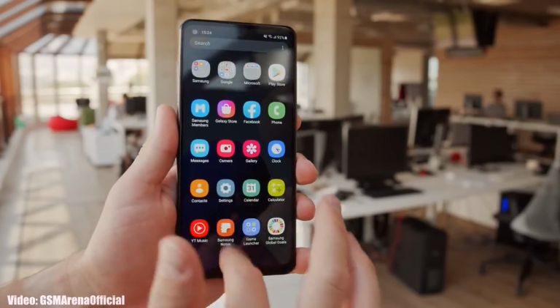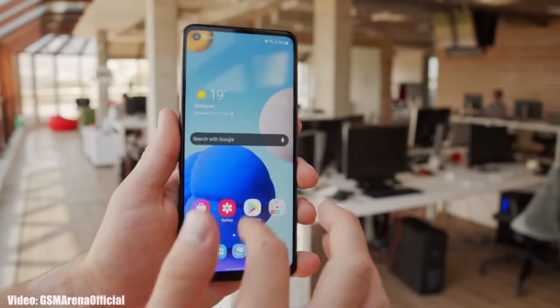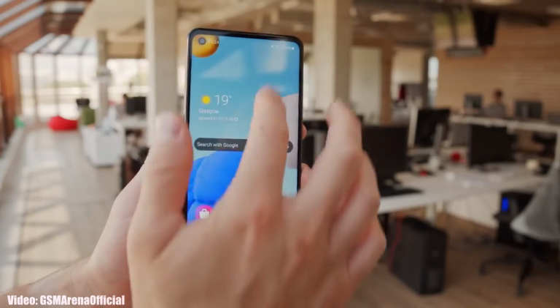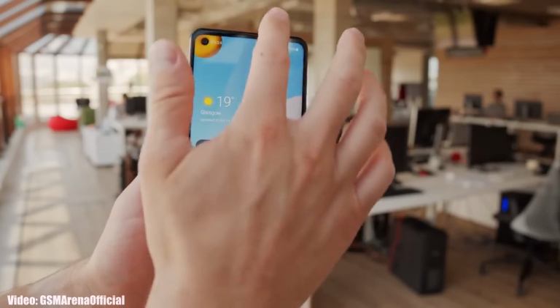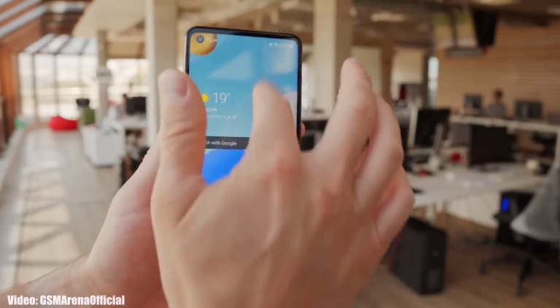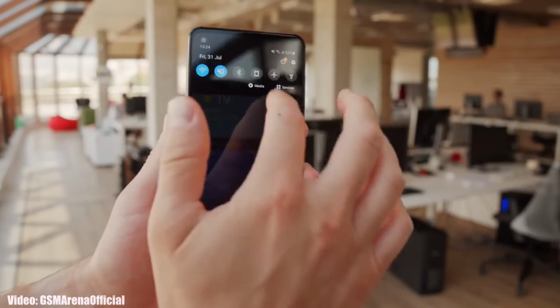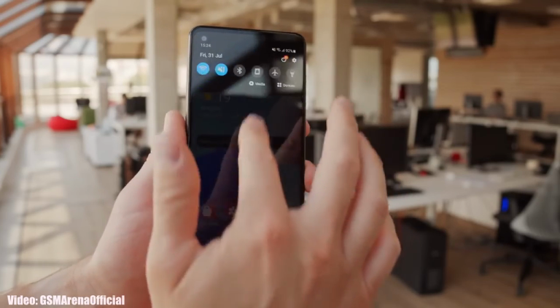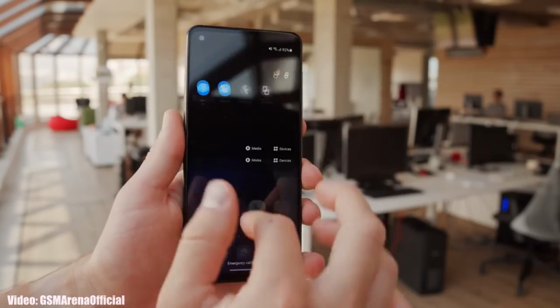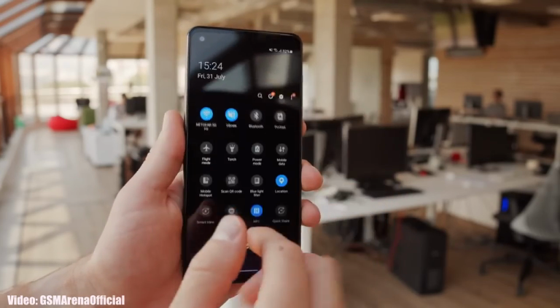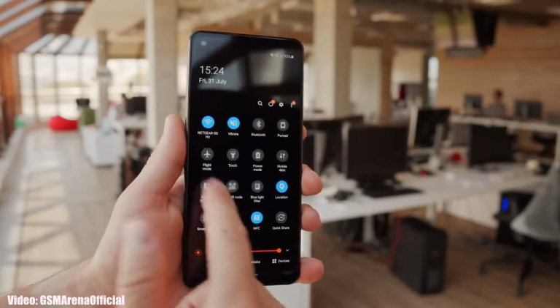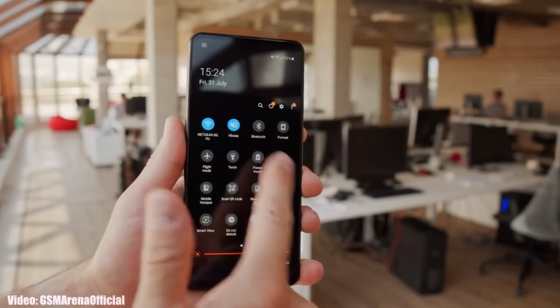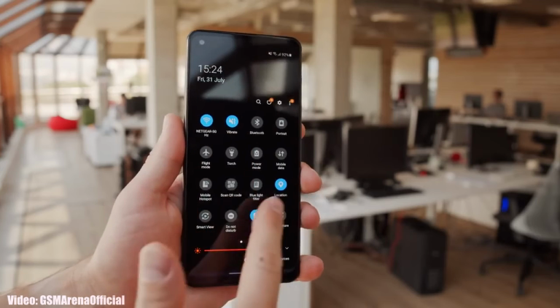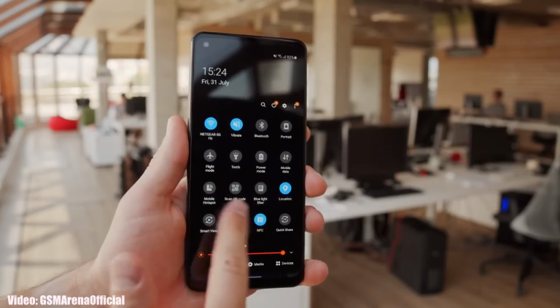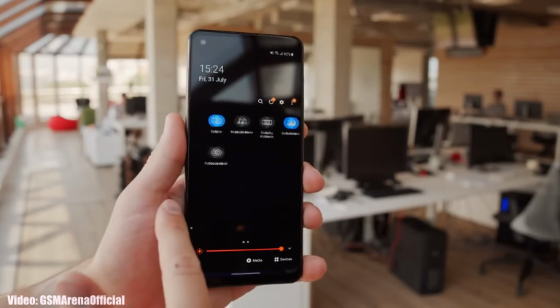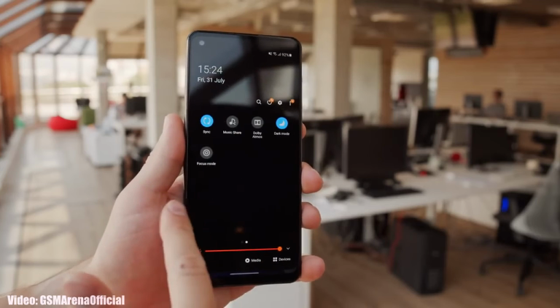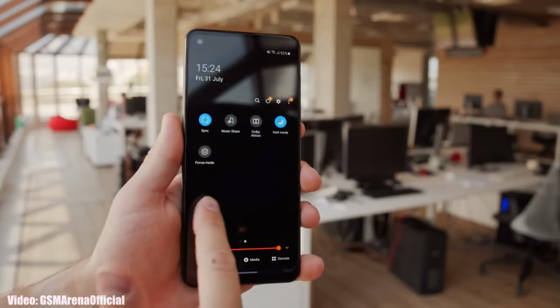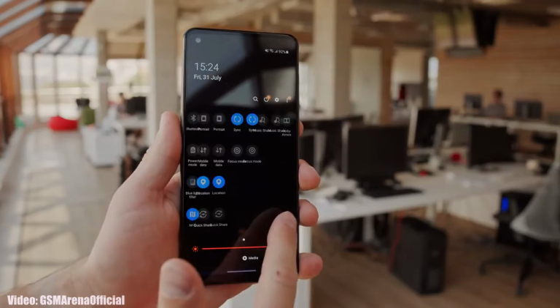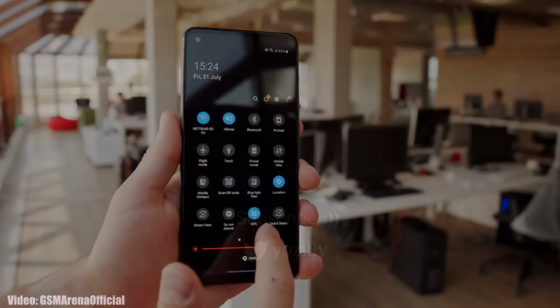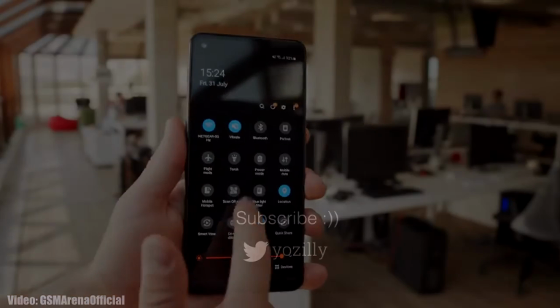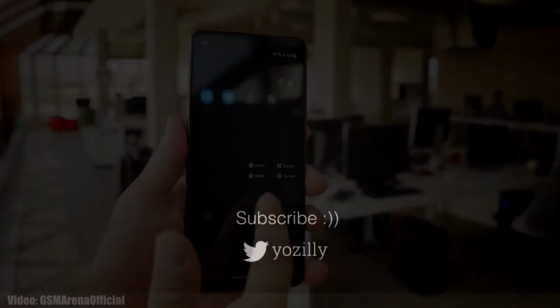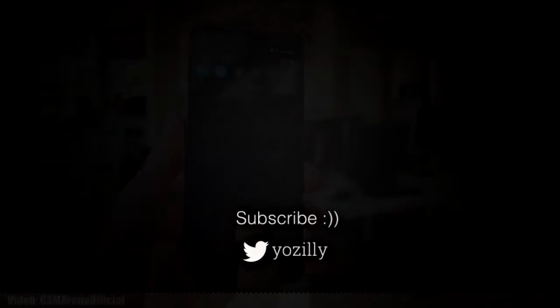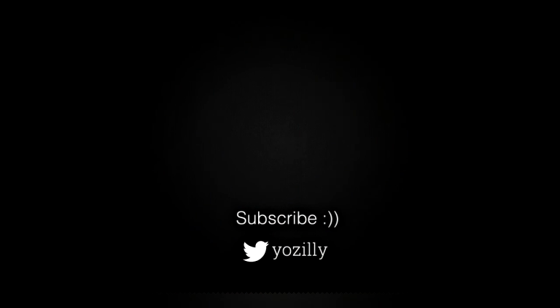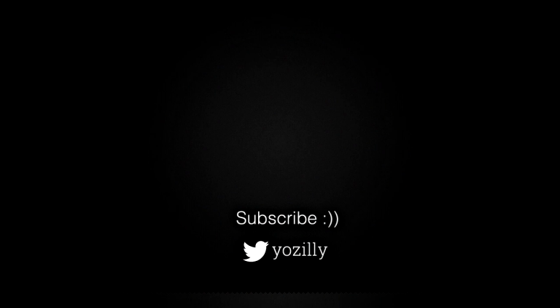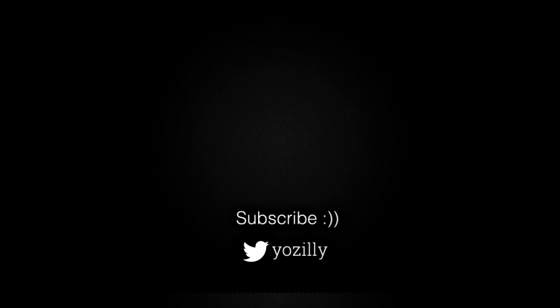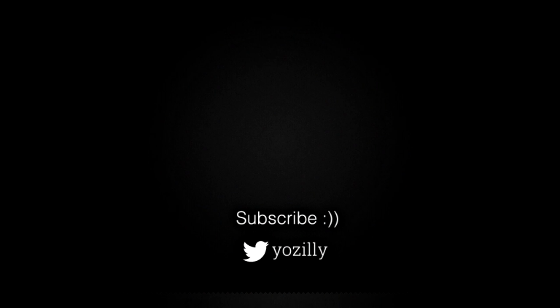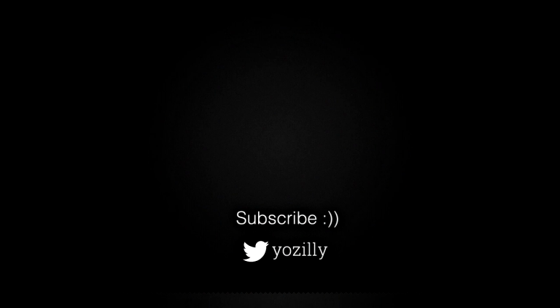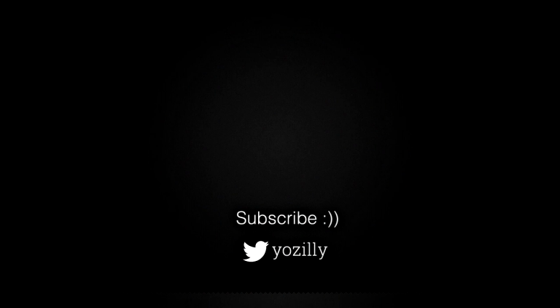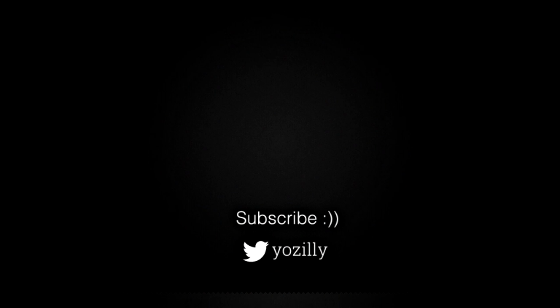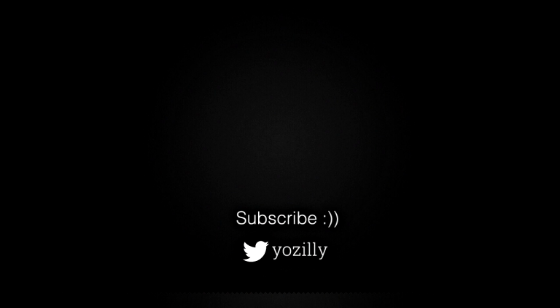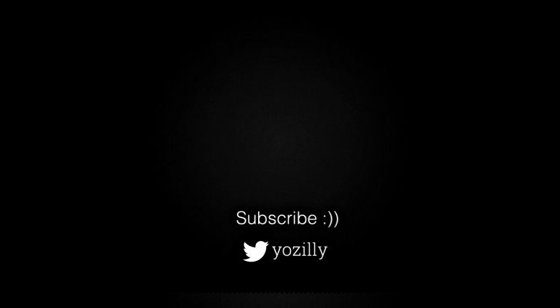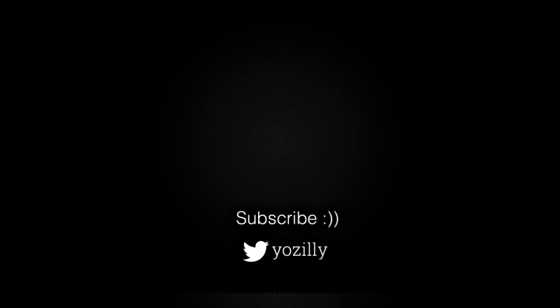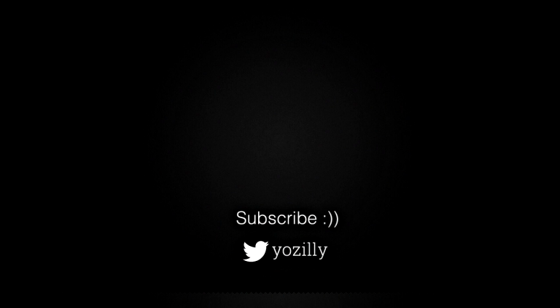That was pretty much it from my side. Give this video a thumbs up and I will see you all in the next one. Peace out.